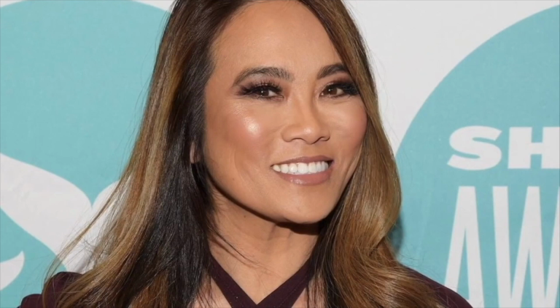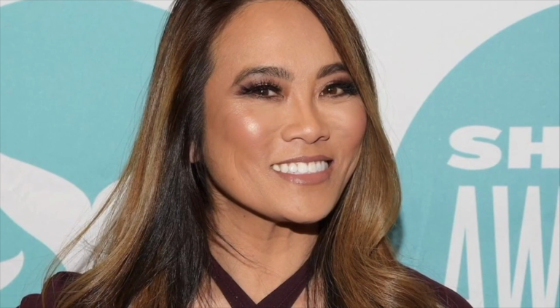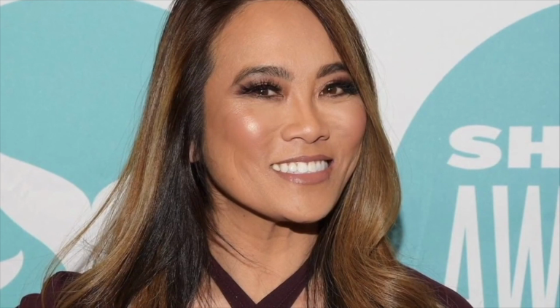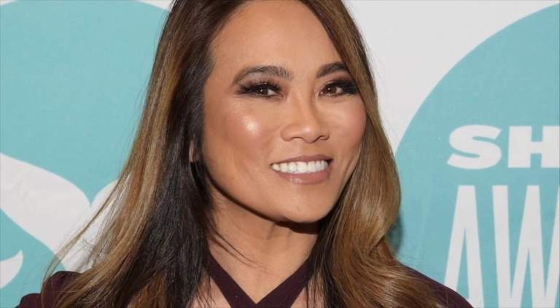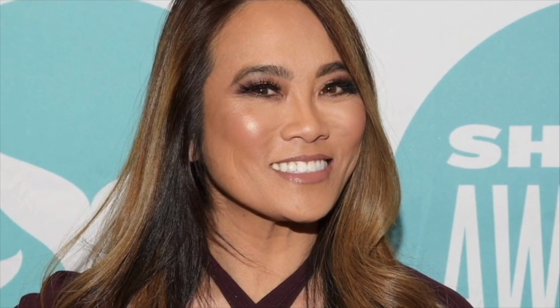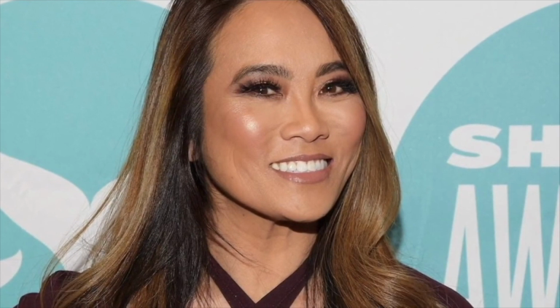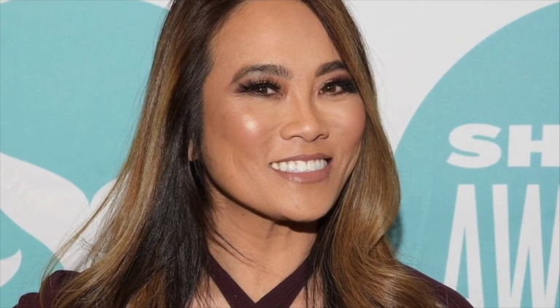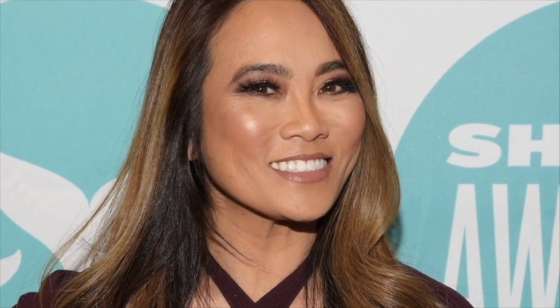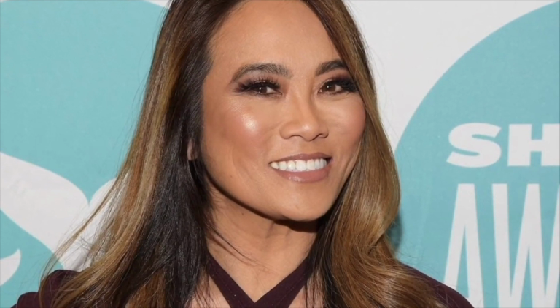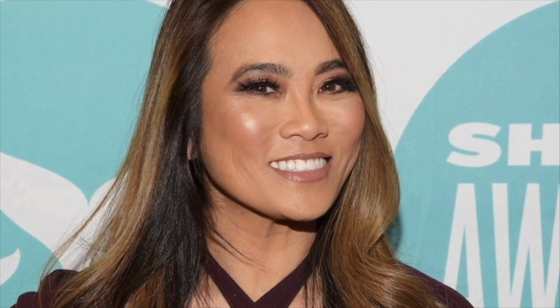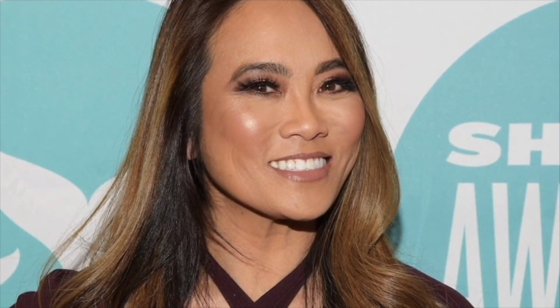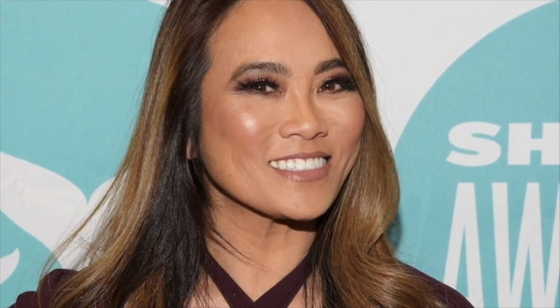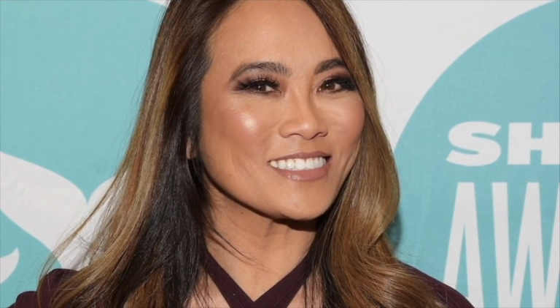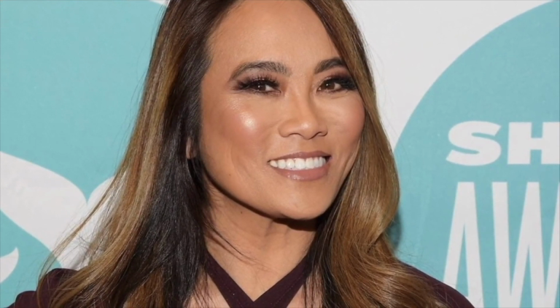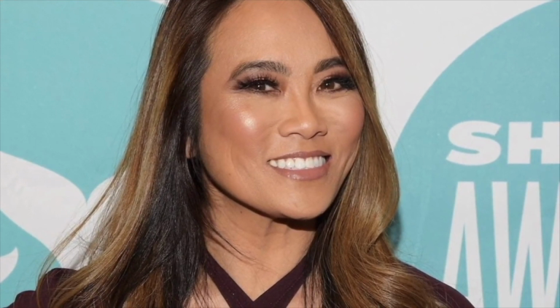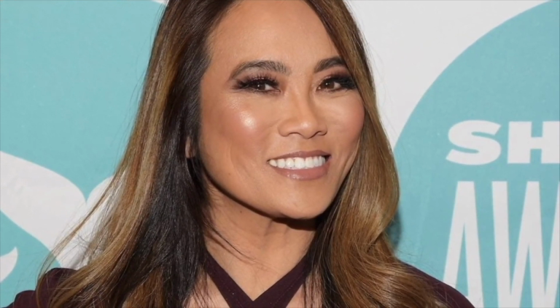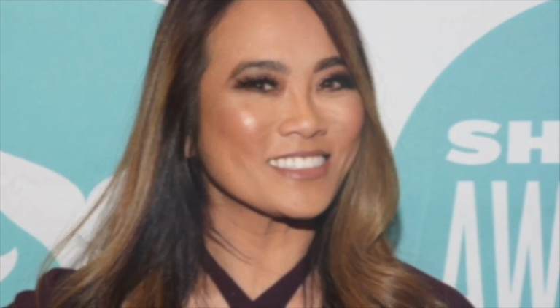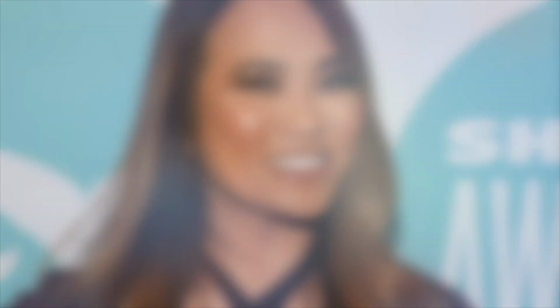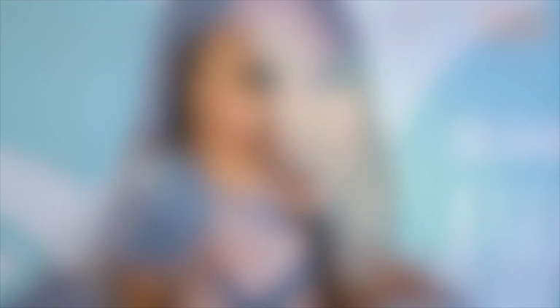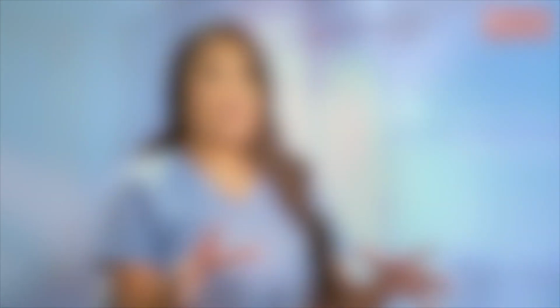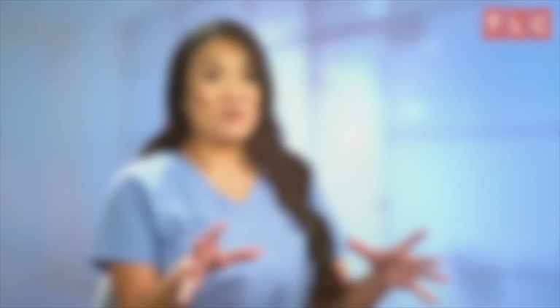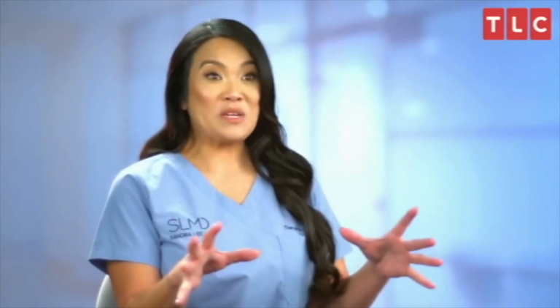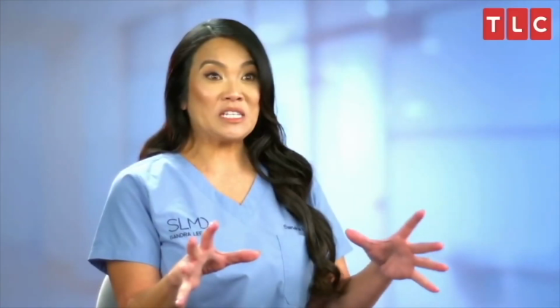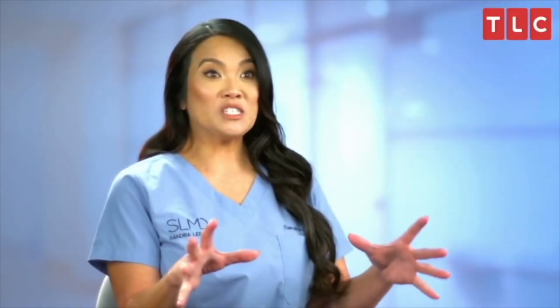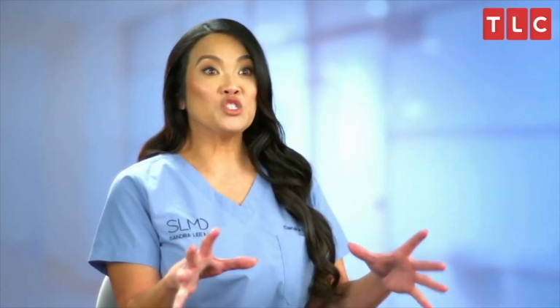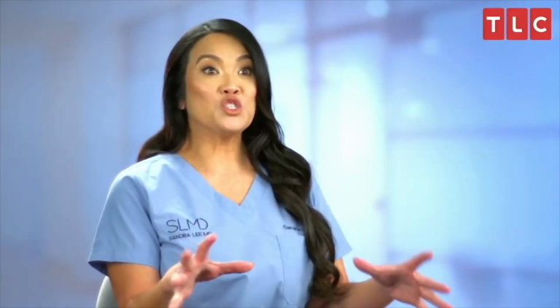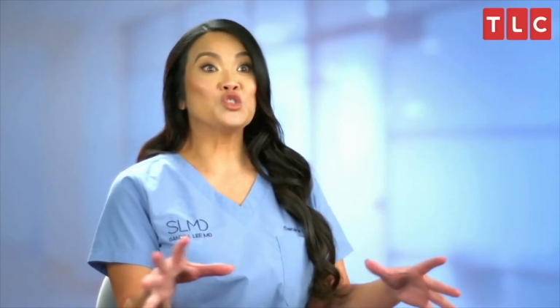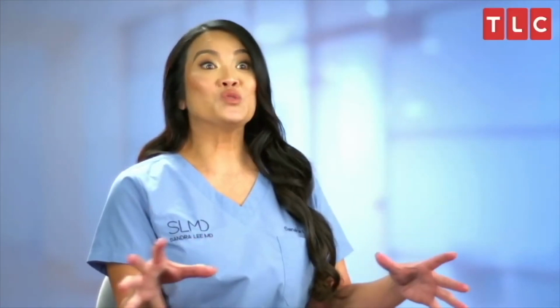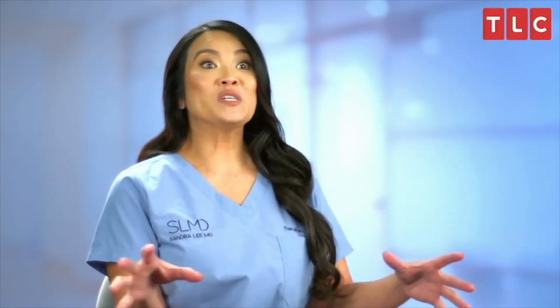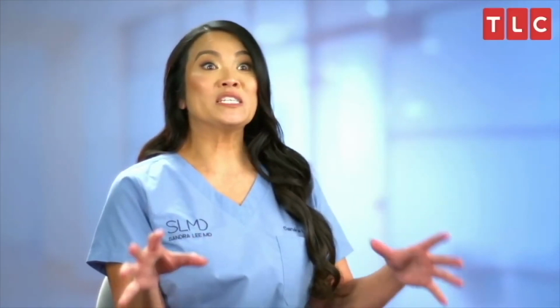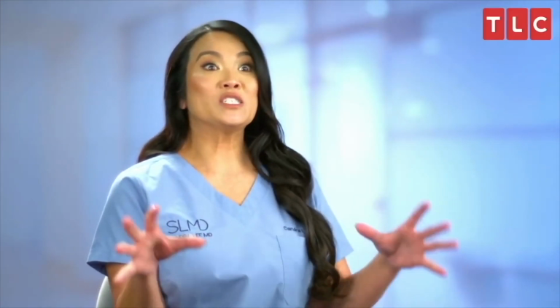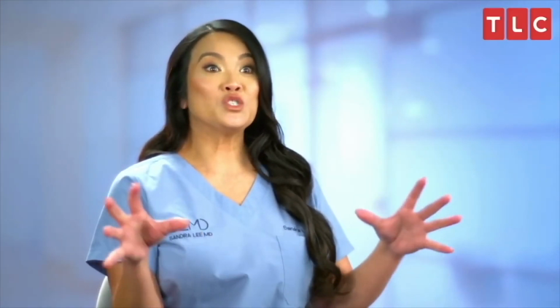Welcome back to Film Time. Make sure you subscribe to the channel and also leave a like on the video, and let's get started.